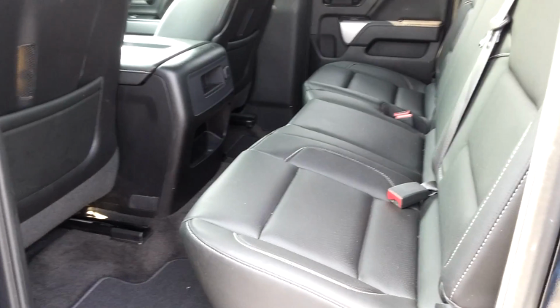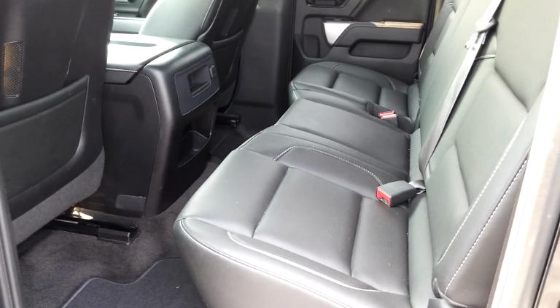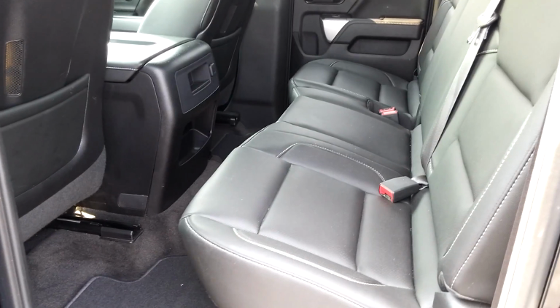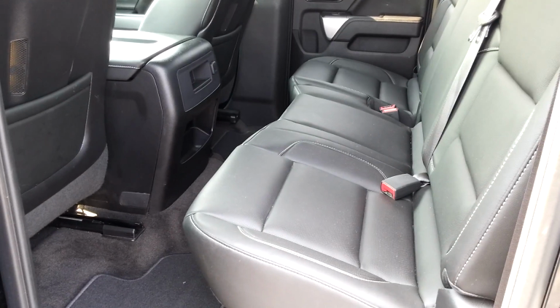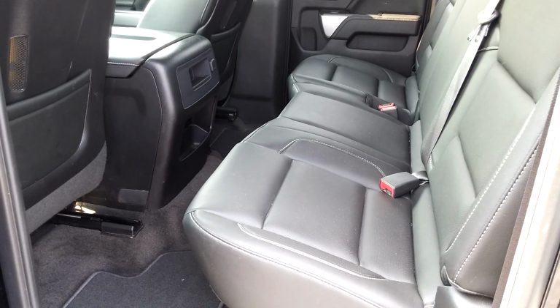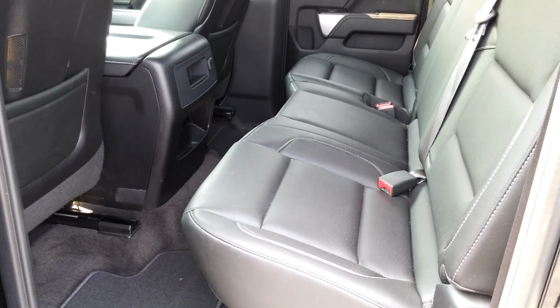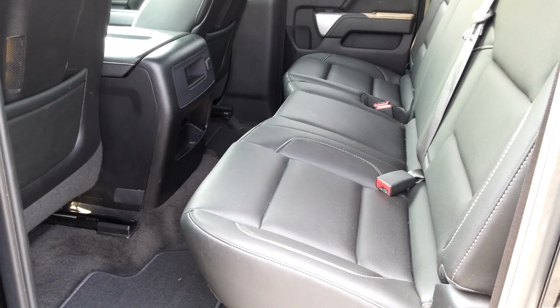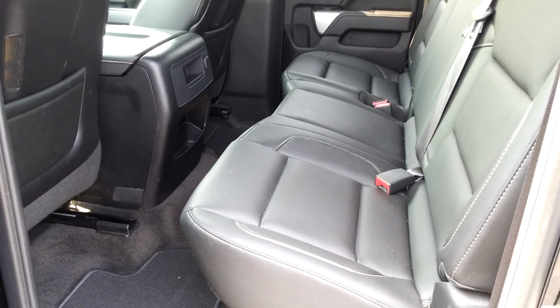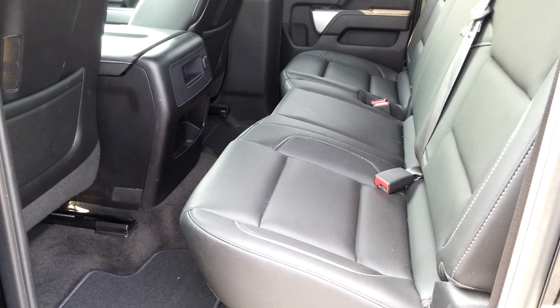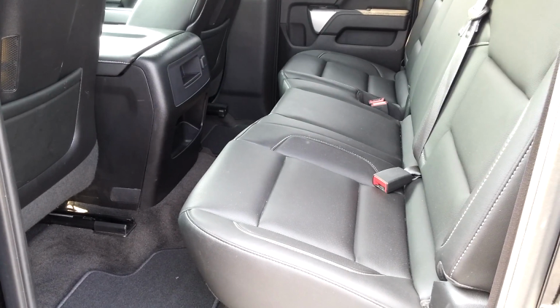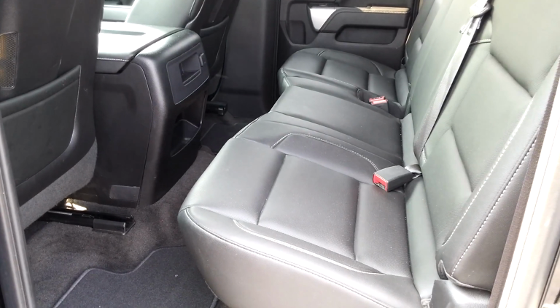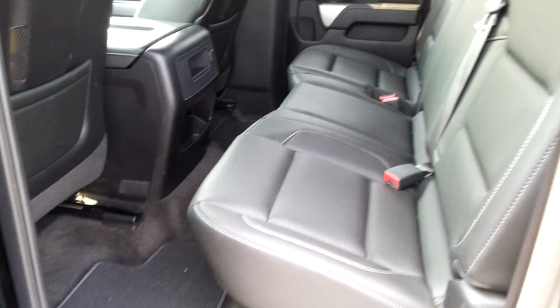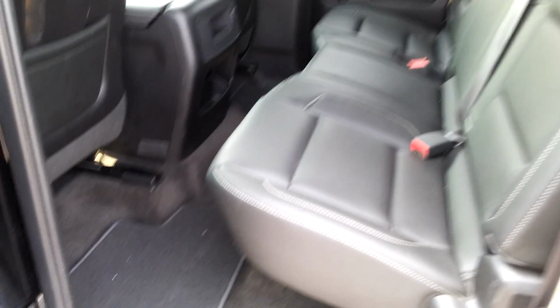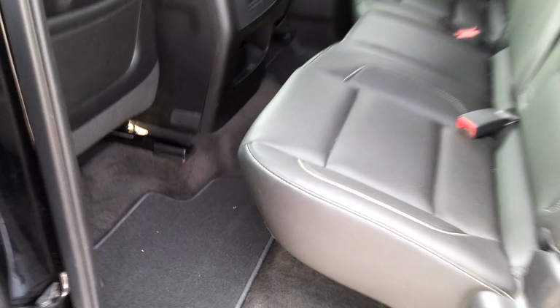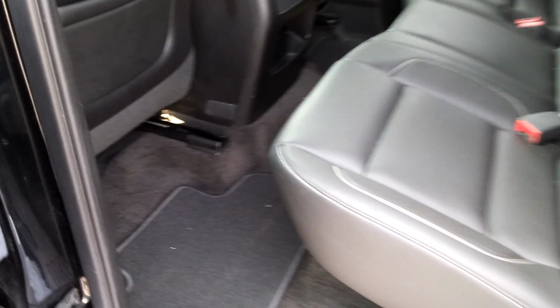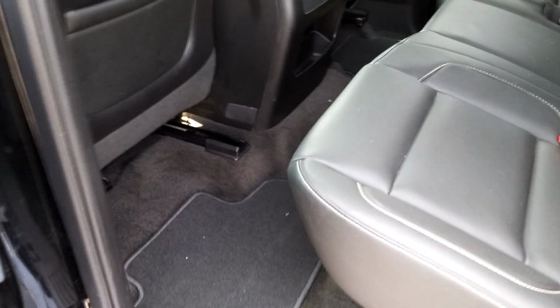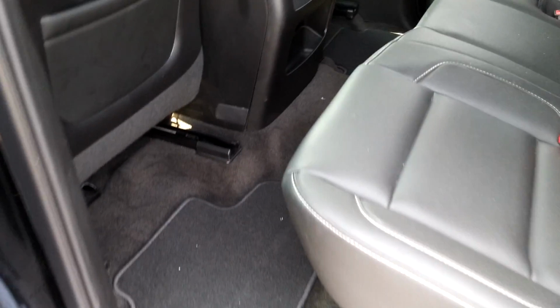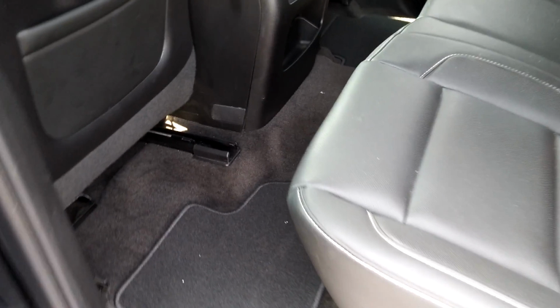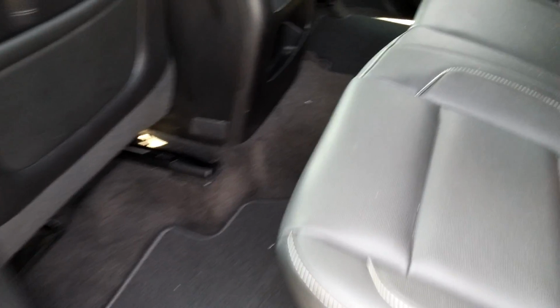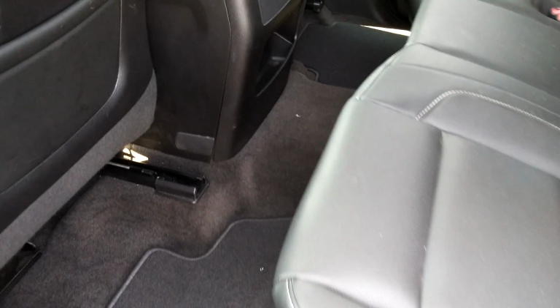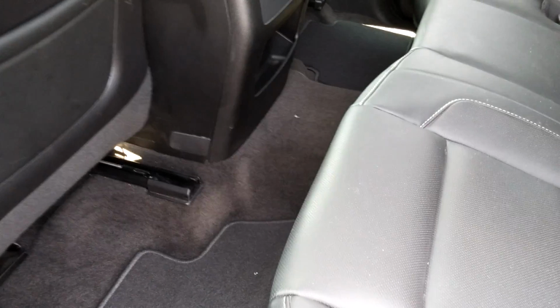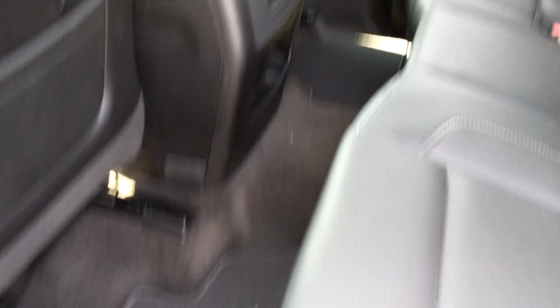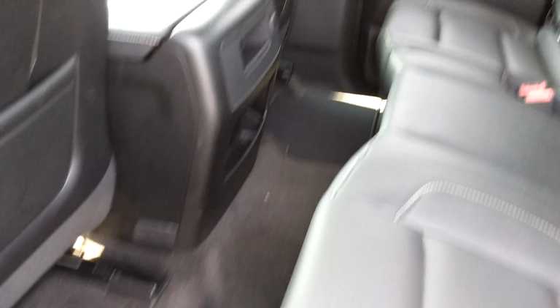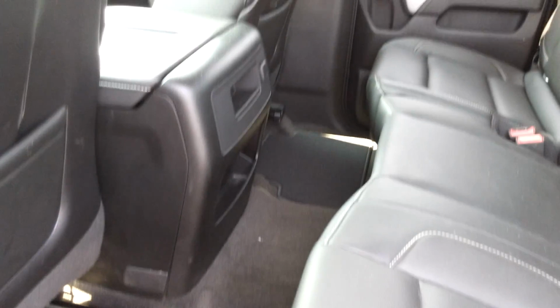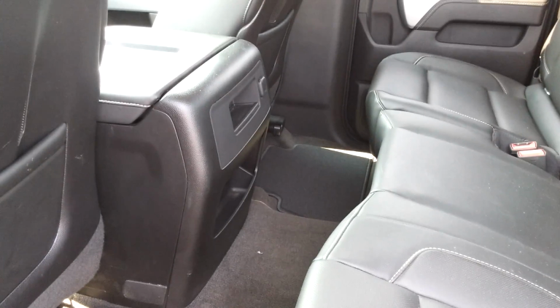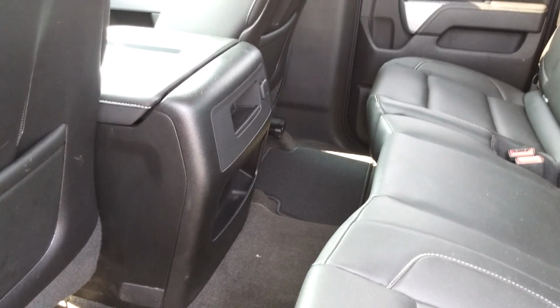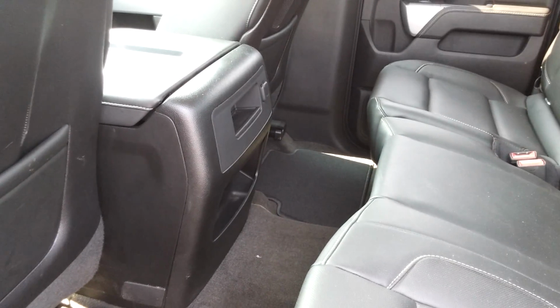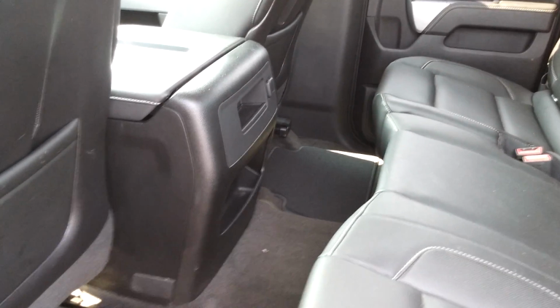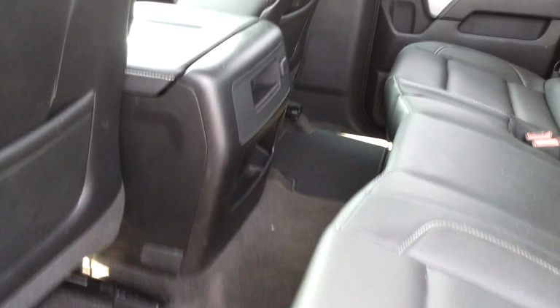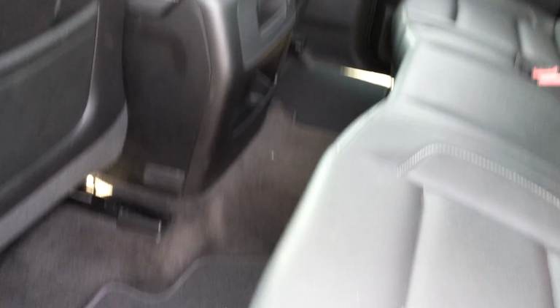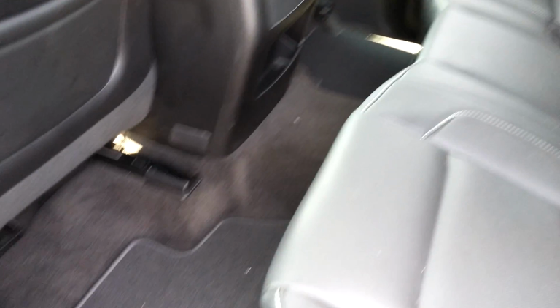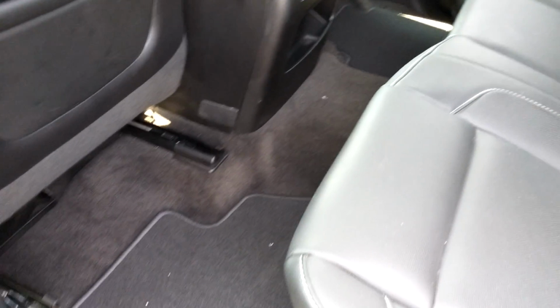The back seat has plenty of room for three passengers and plenty of legroom as you can see as well.